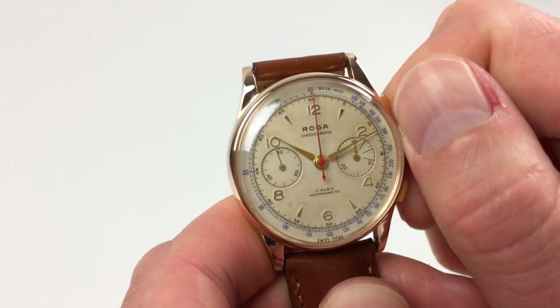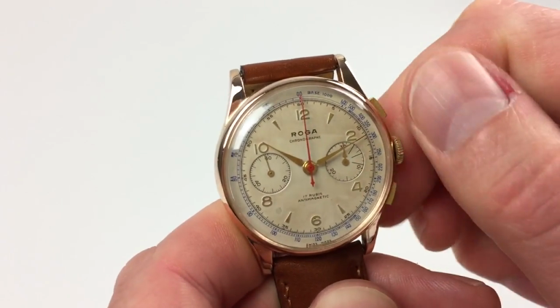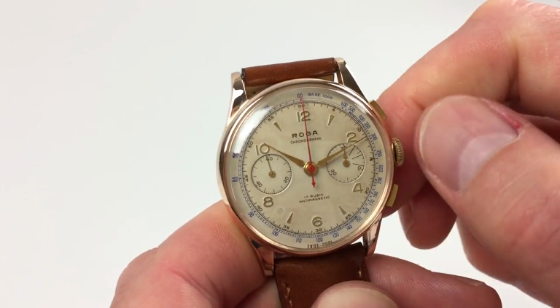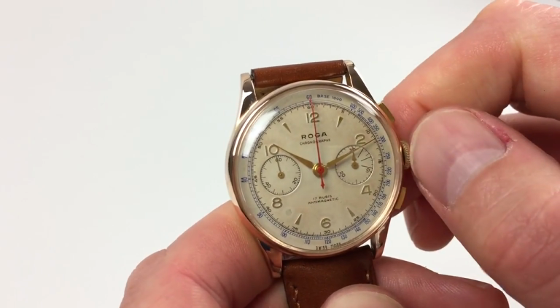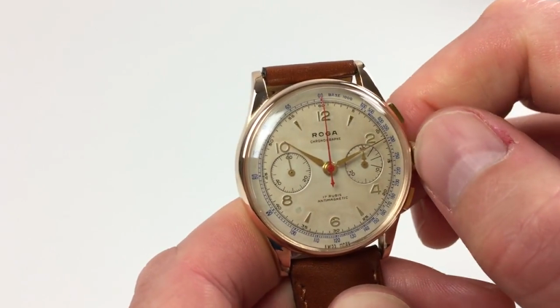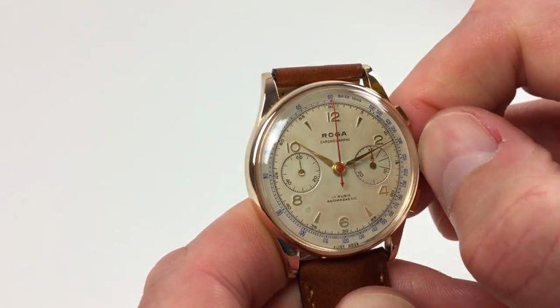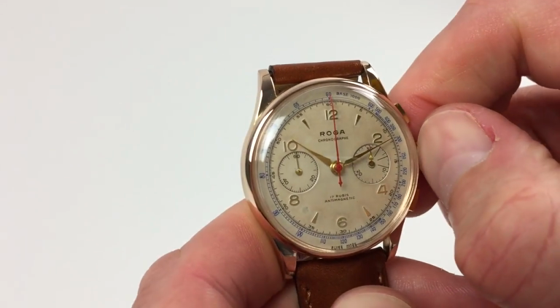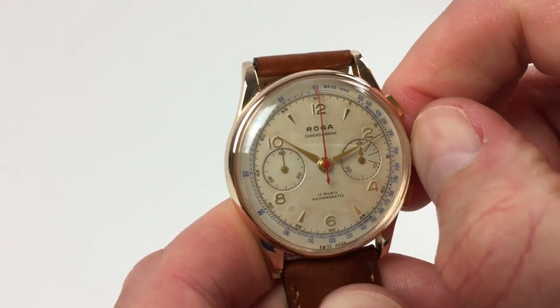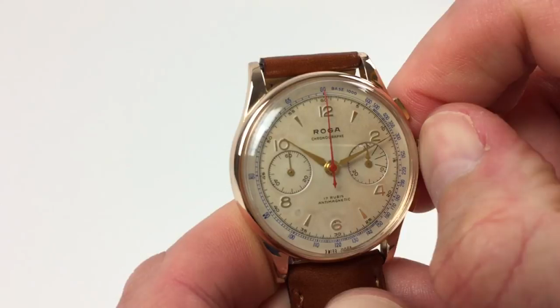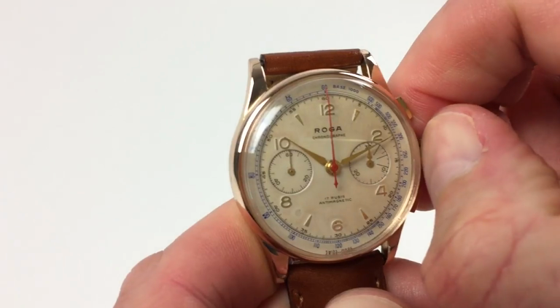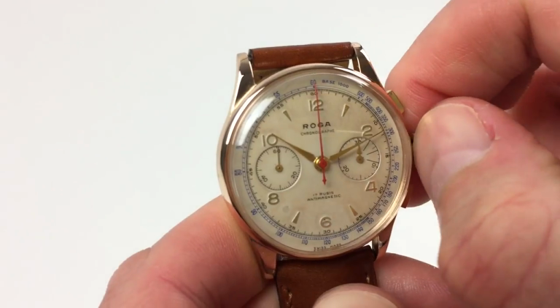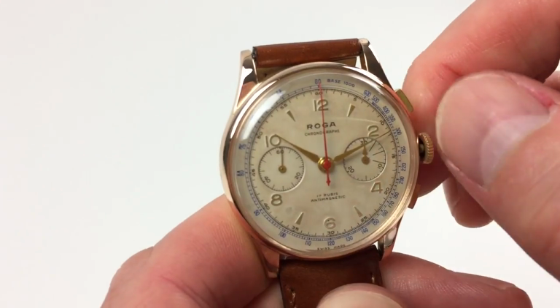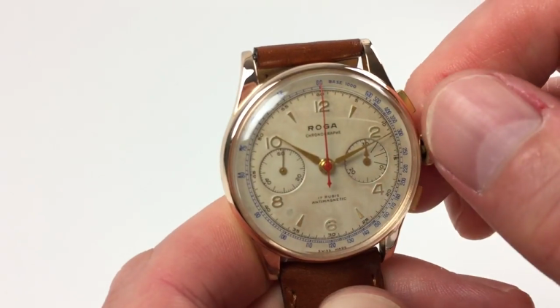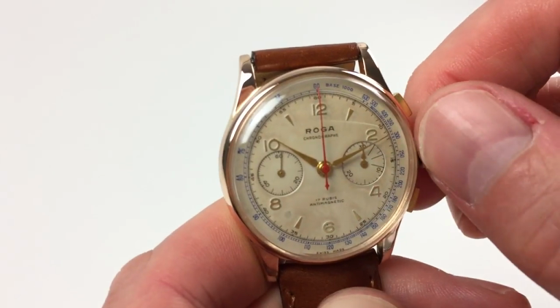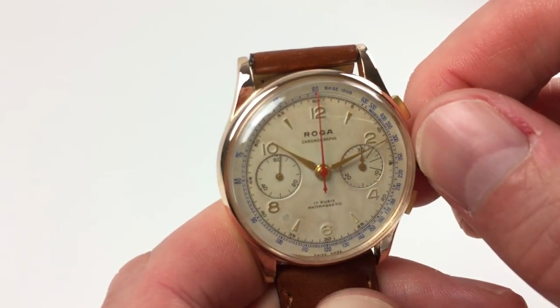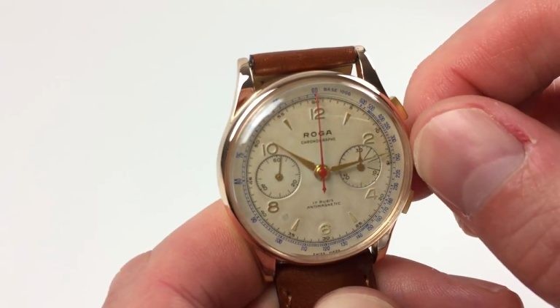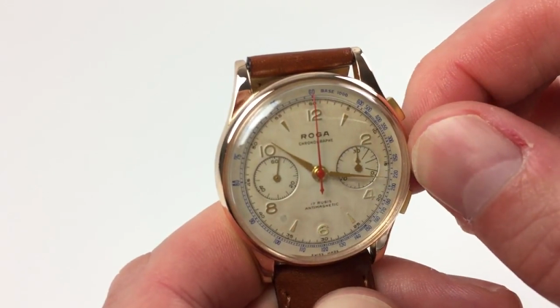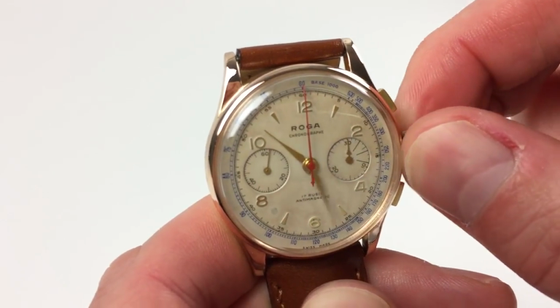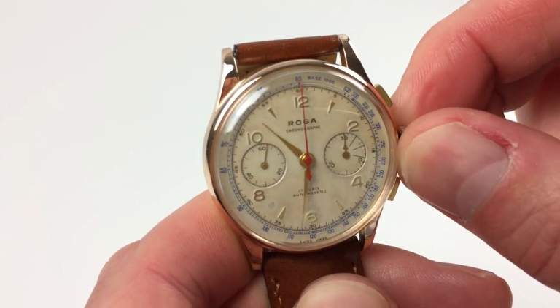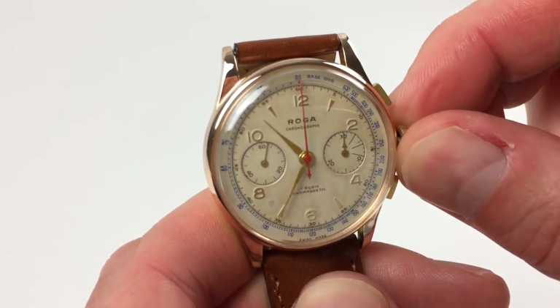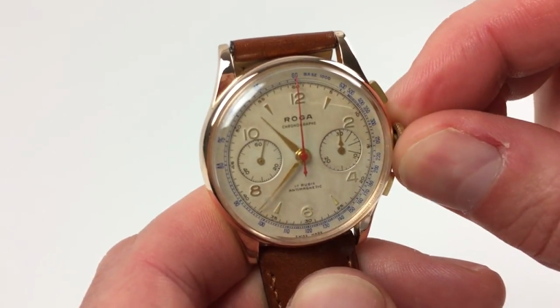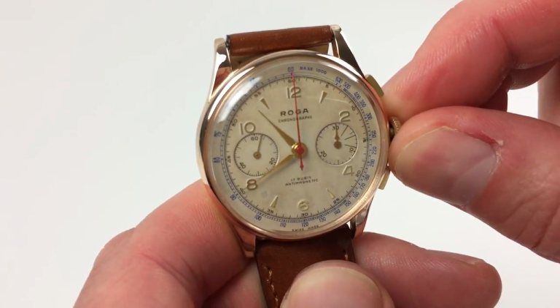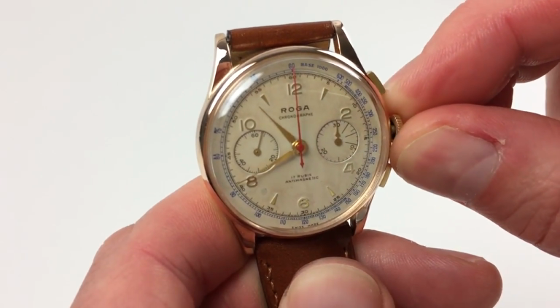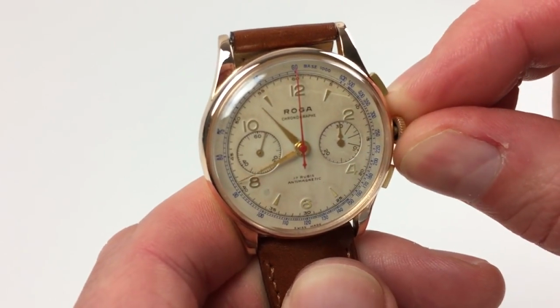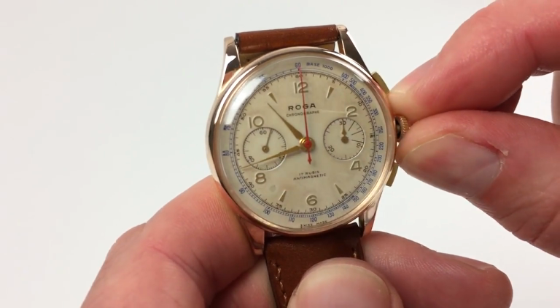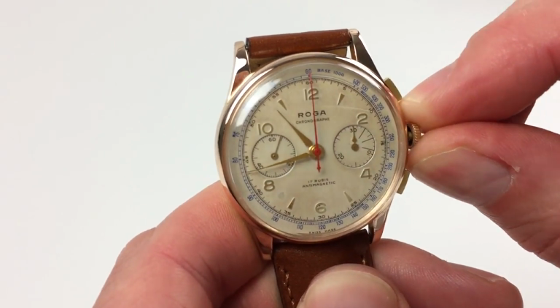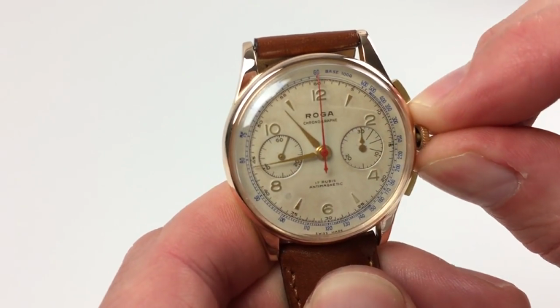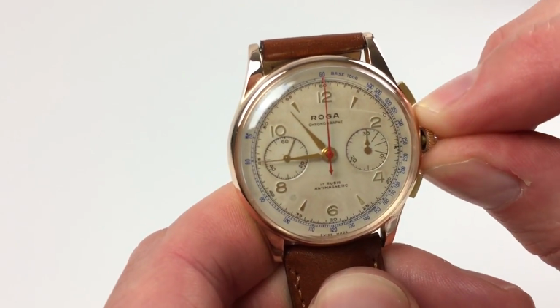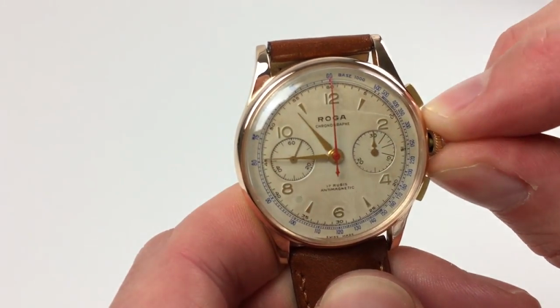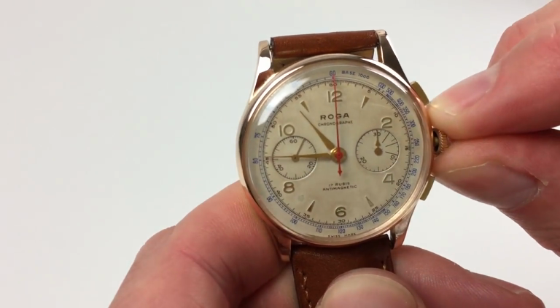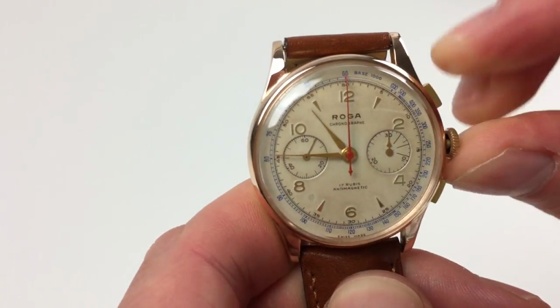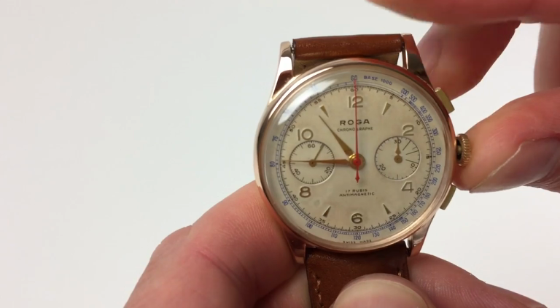In order to adjust the hand setting, pull the crown out and turn the hands as normal, pressing back in when the desired time is reached.